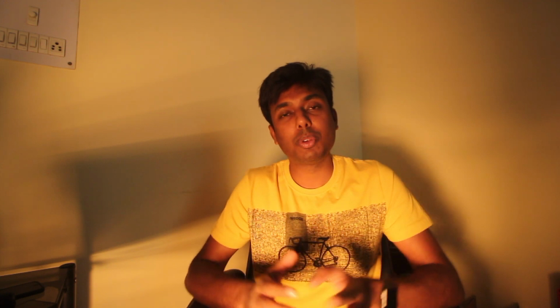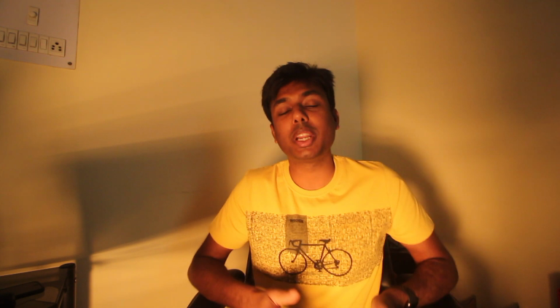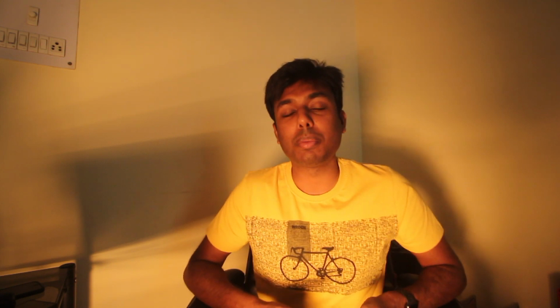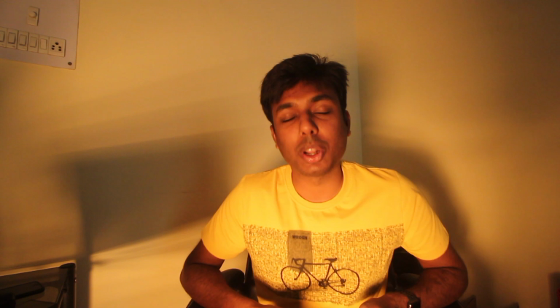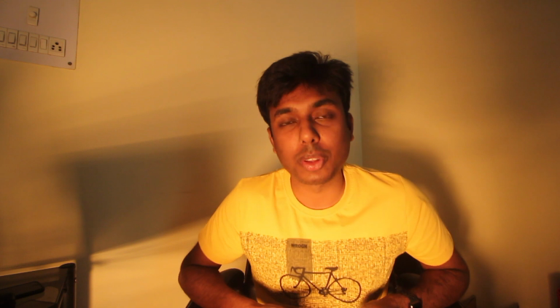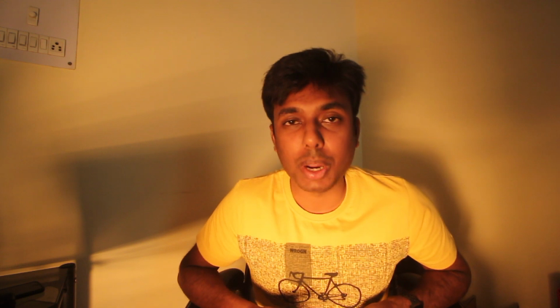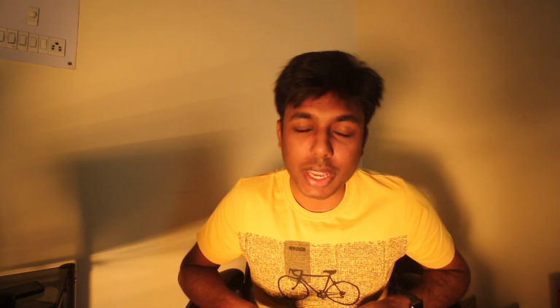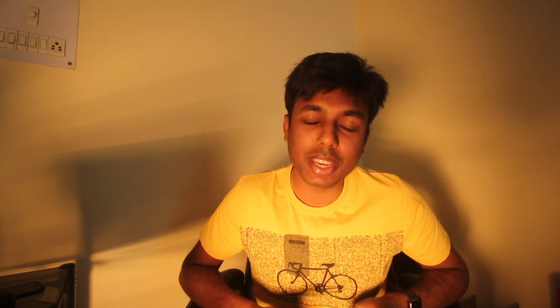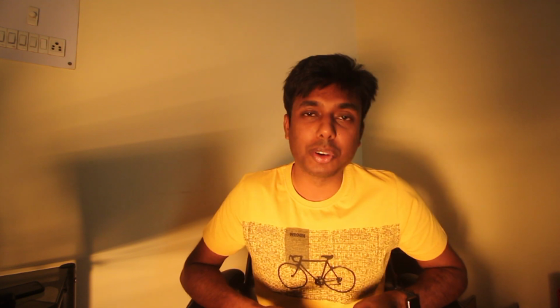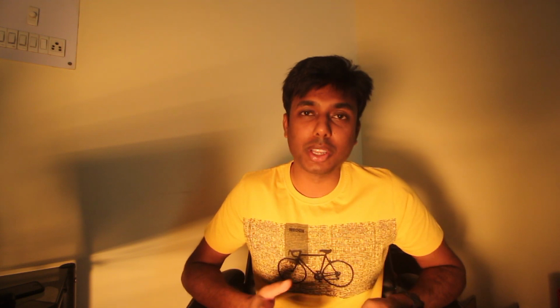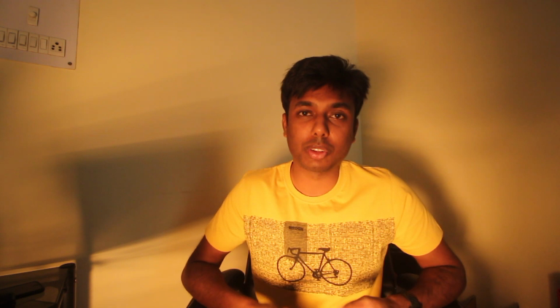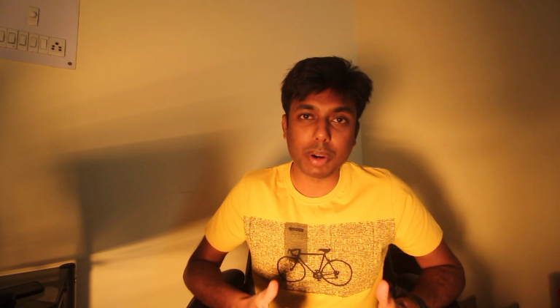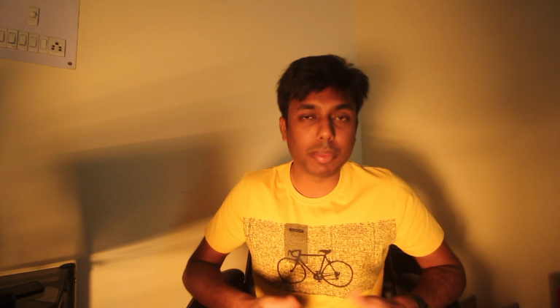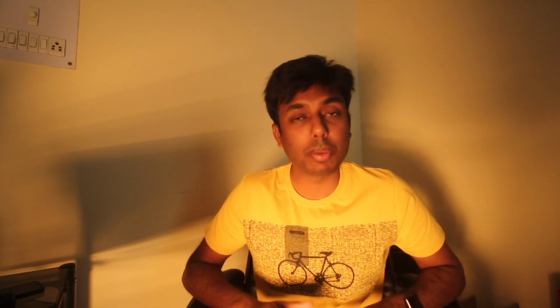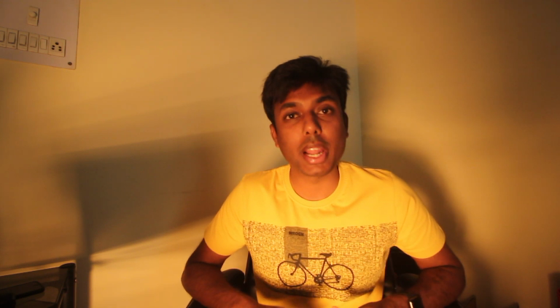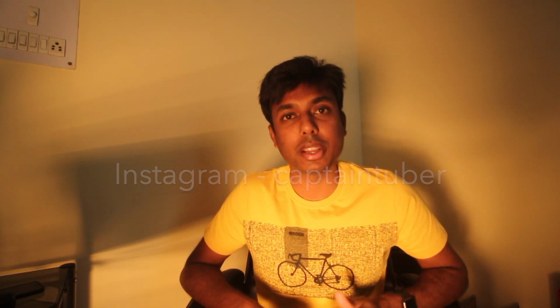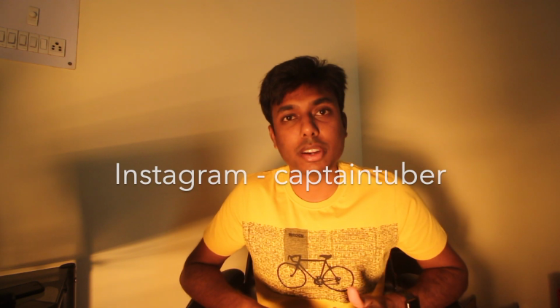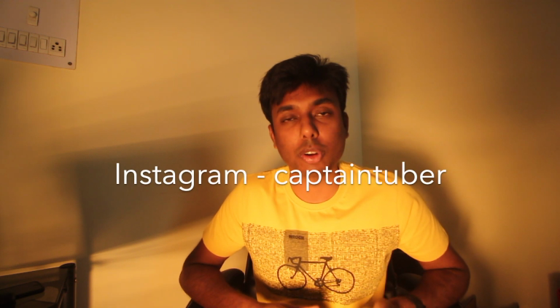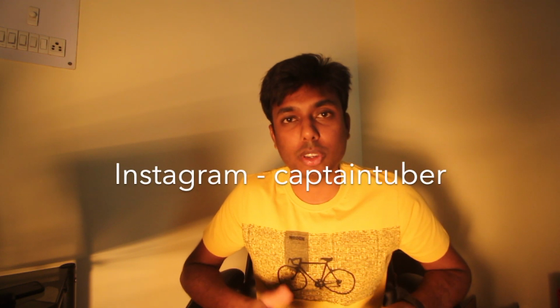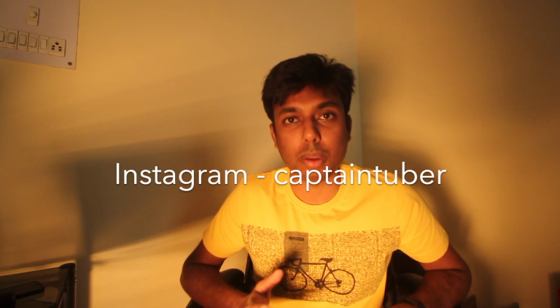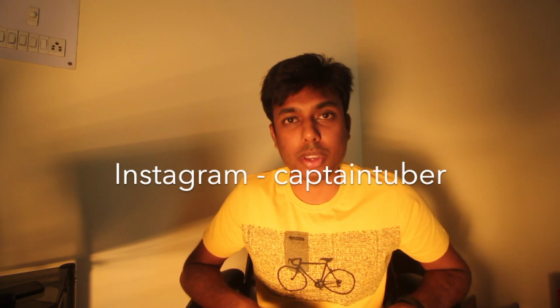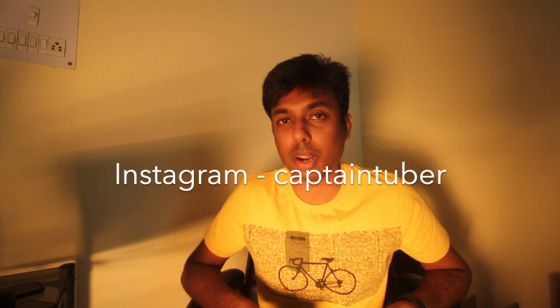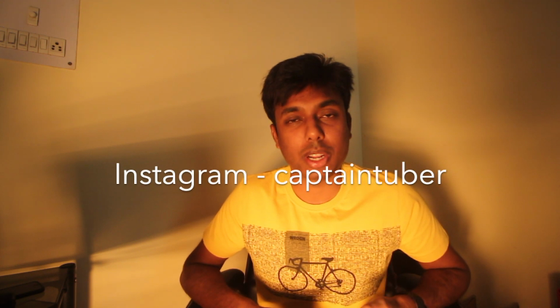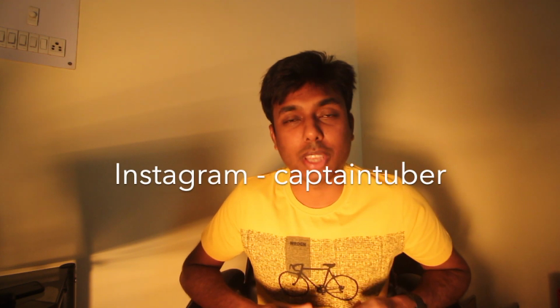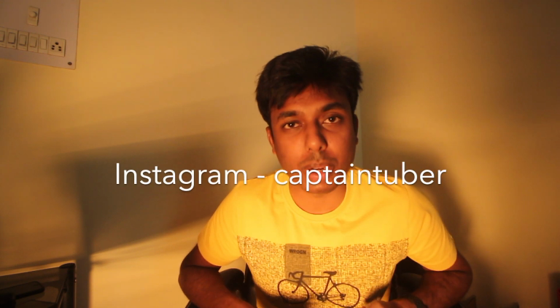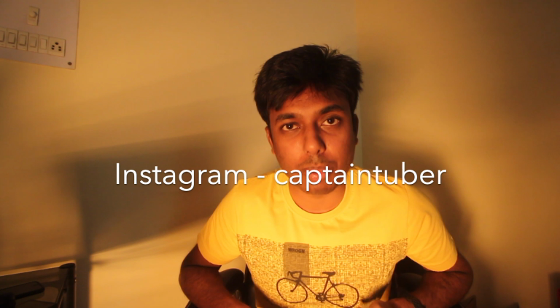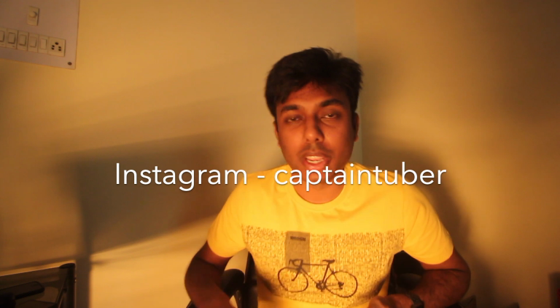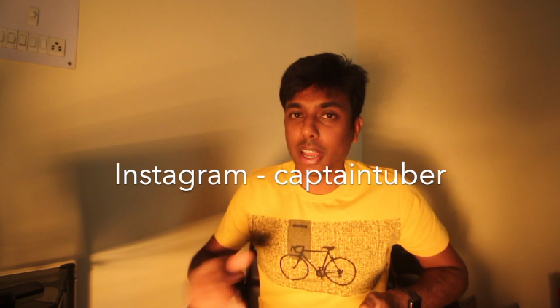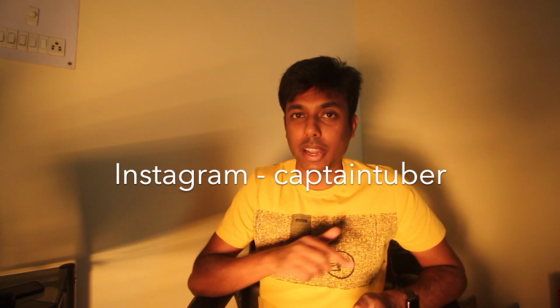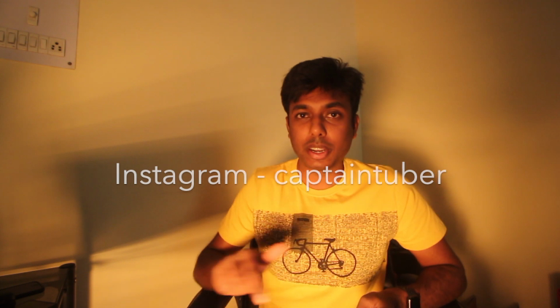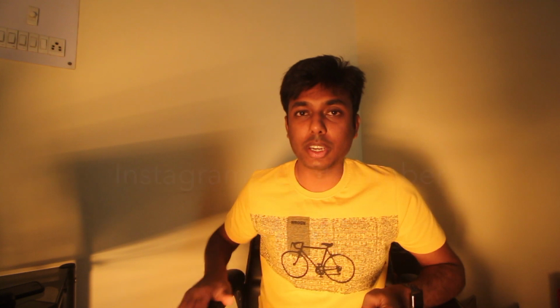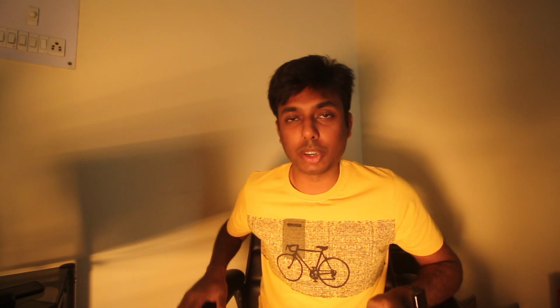But before that, if you haven't subscribed to our channel, do hit the subscribe button, press the bell icon, and let's connect on Instagram — it's CaptainTuber. Link in the description.